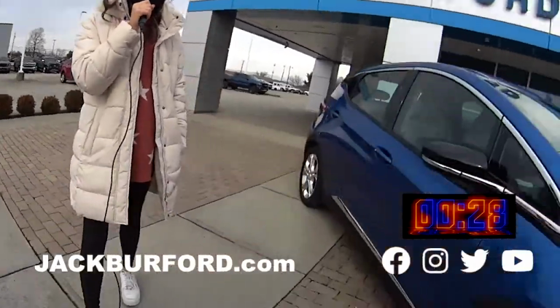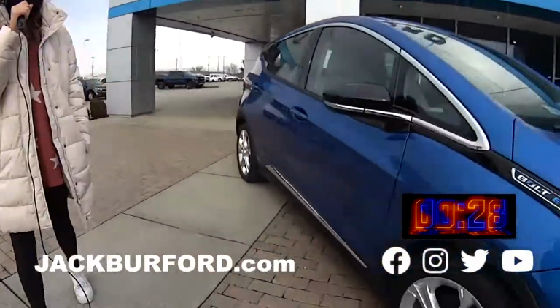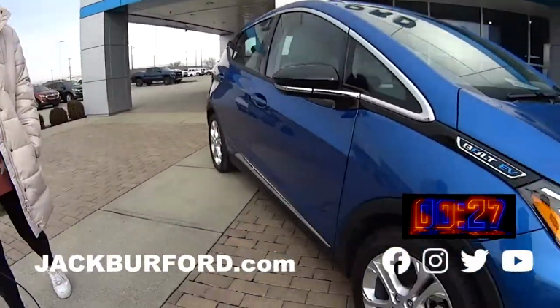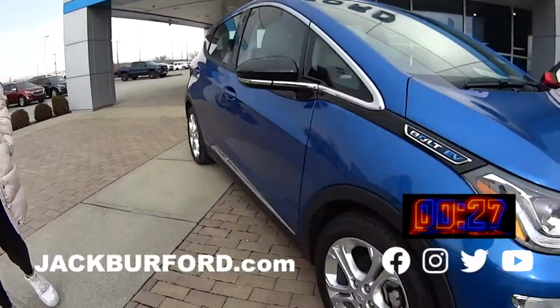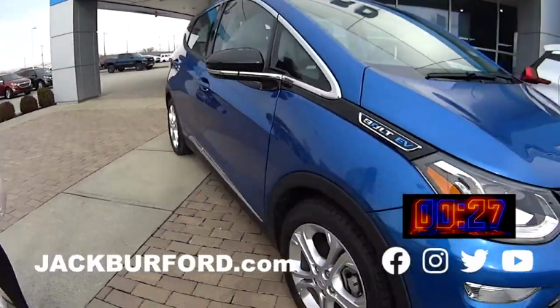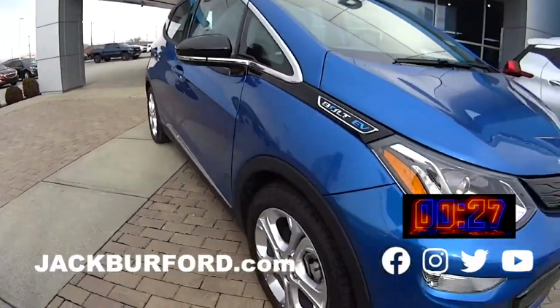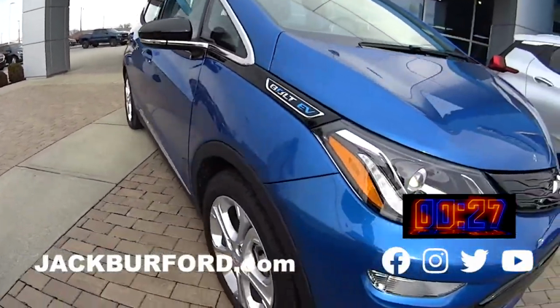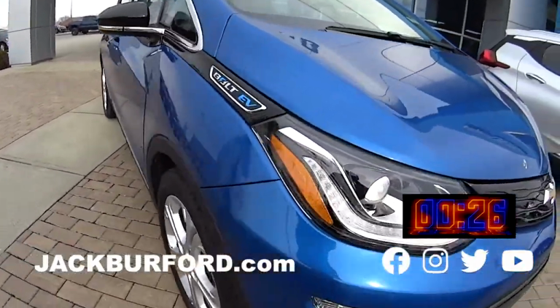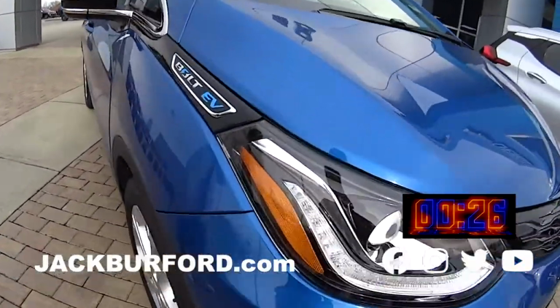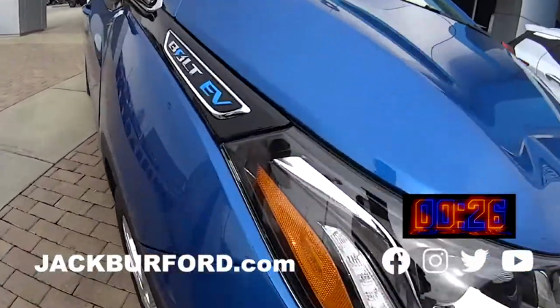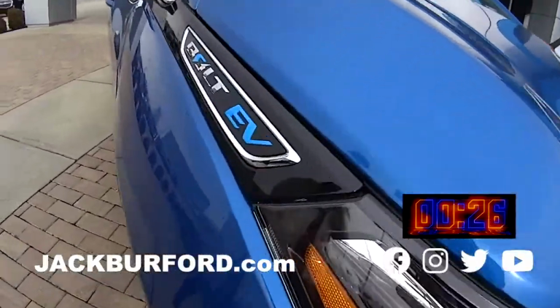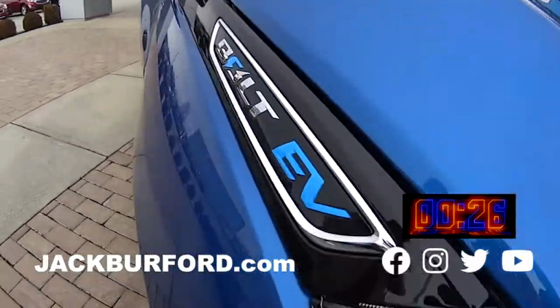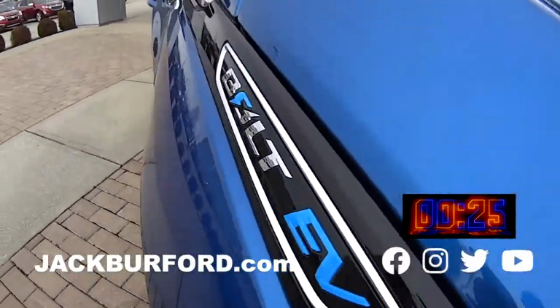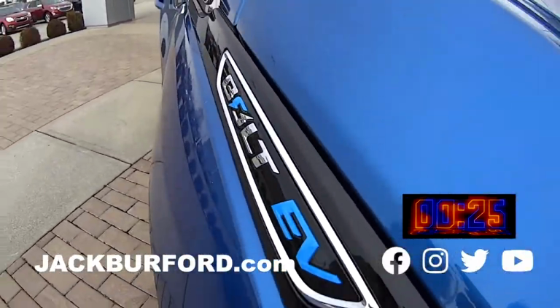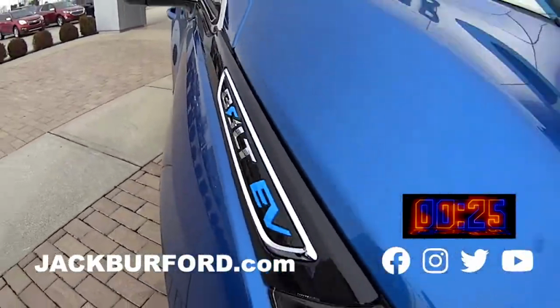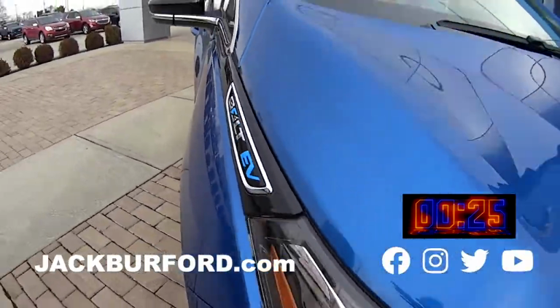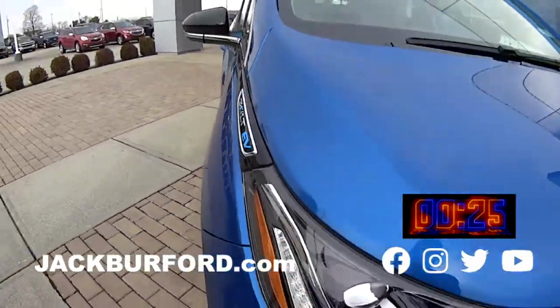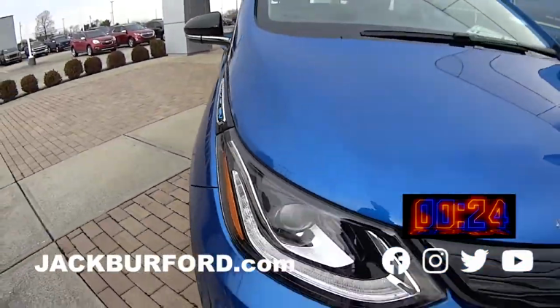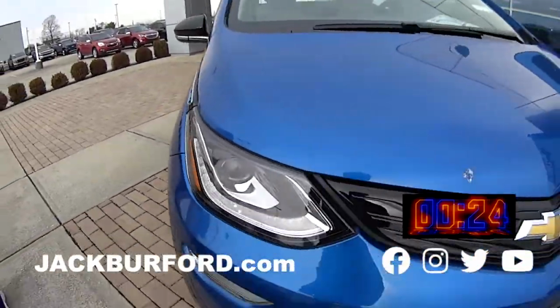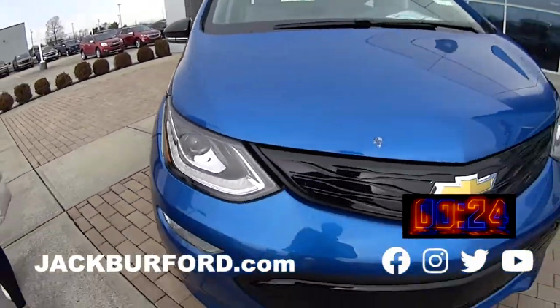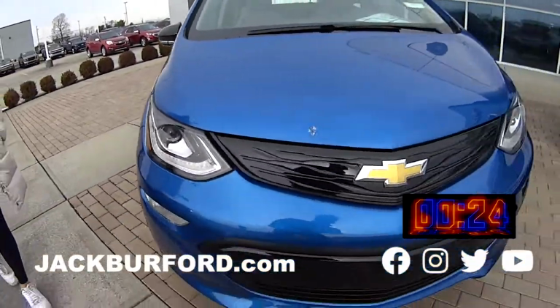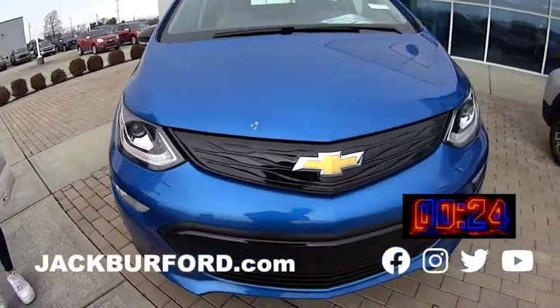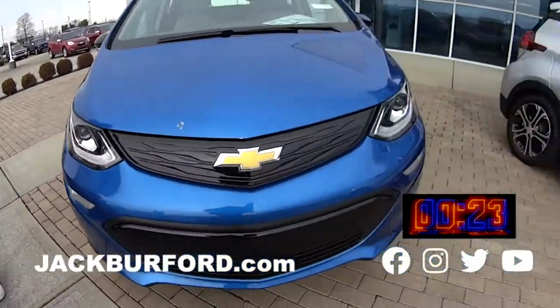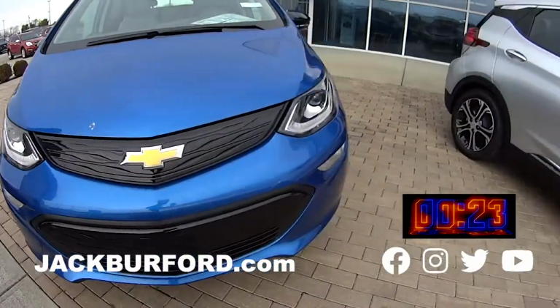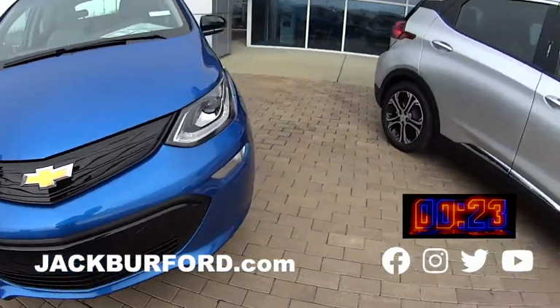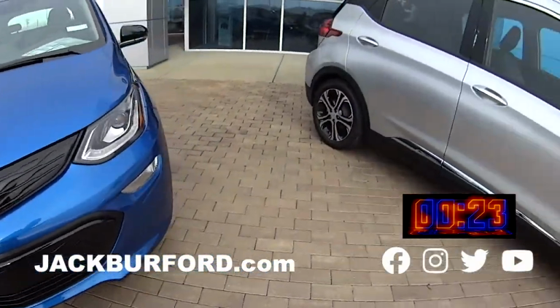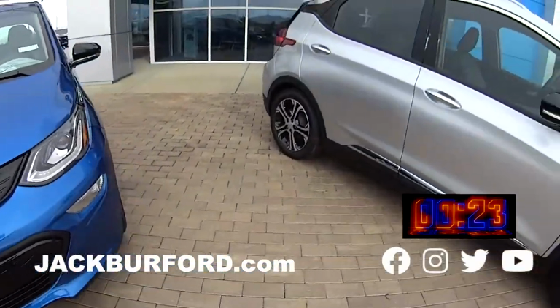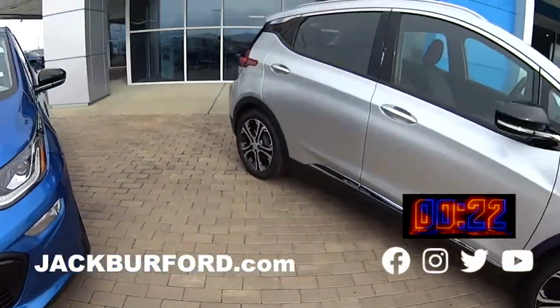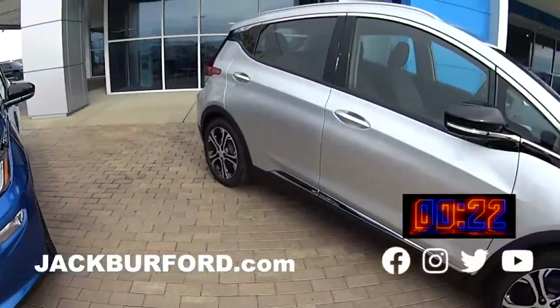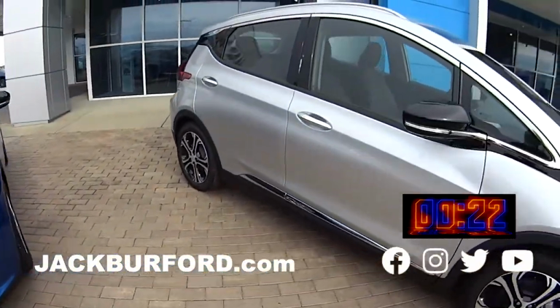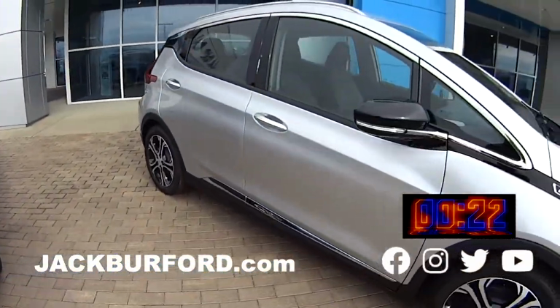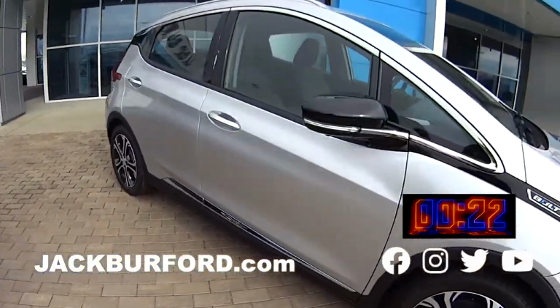We have the Bolt EV in this great blue color. Got some great wheels on it. It's a beautiful color. This one's silver.